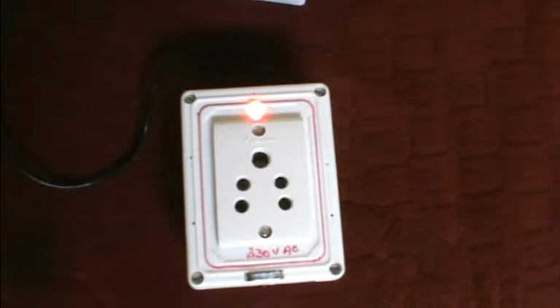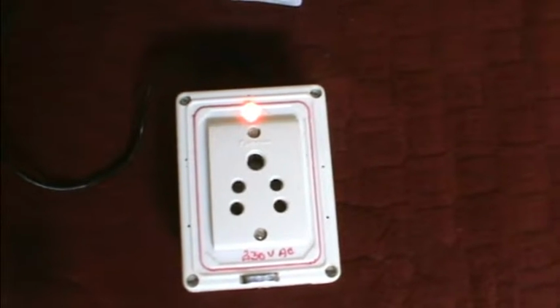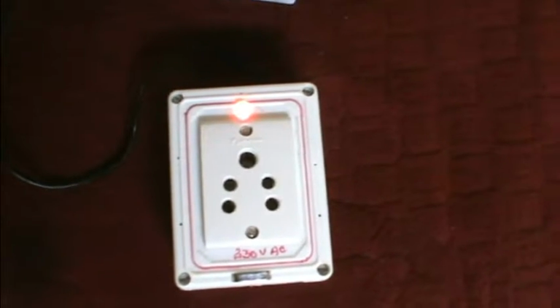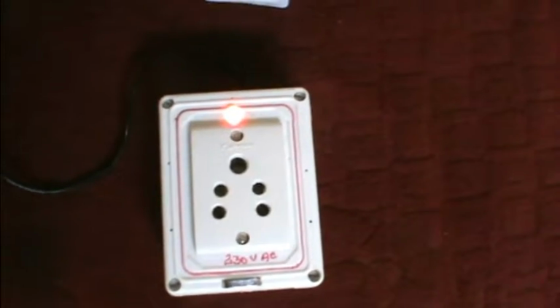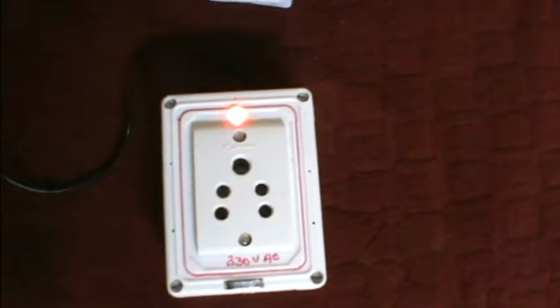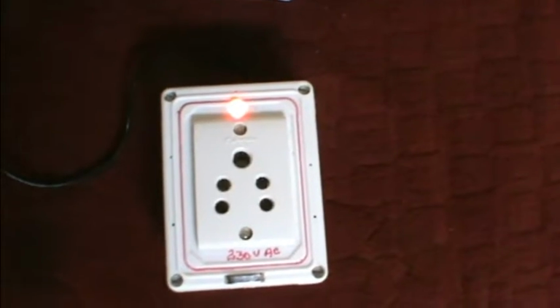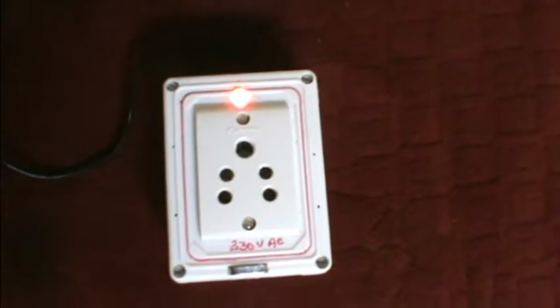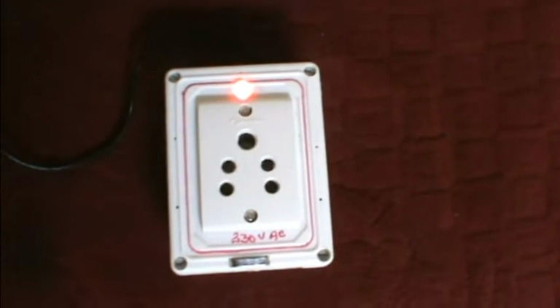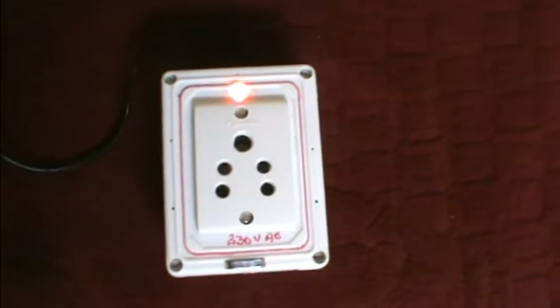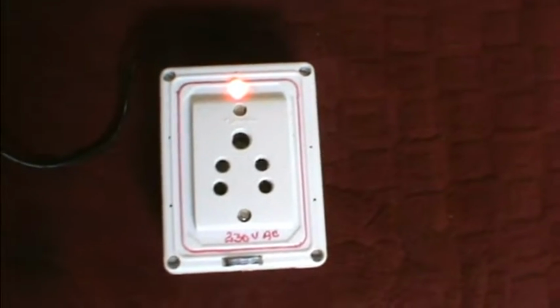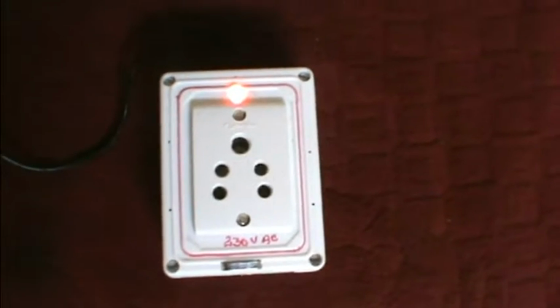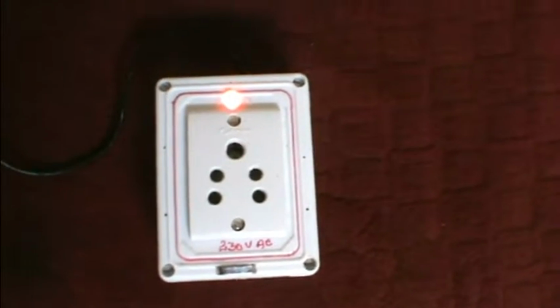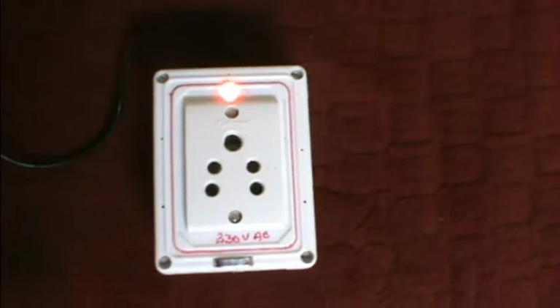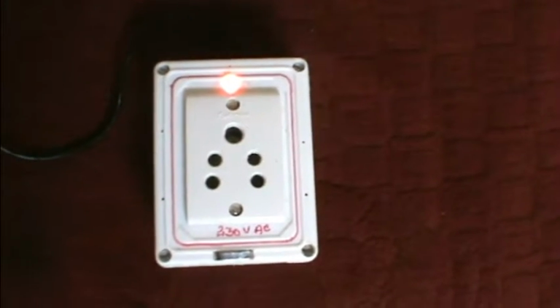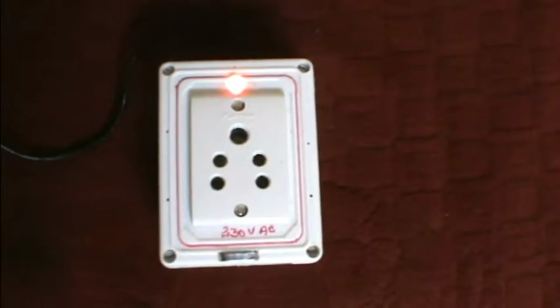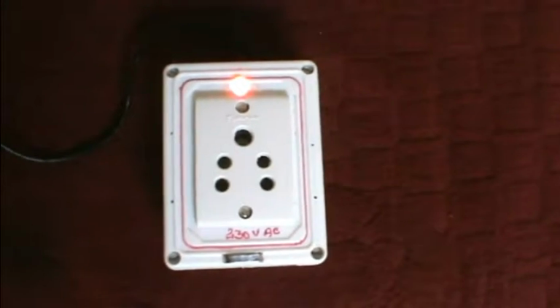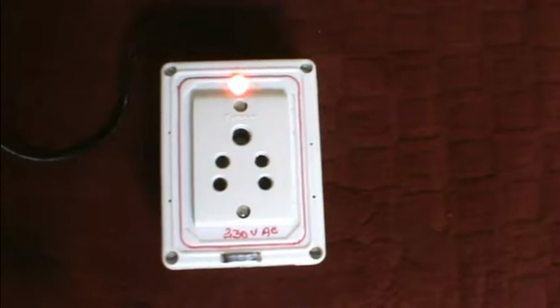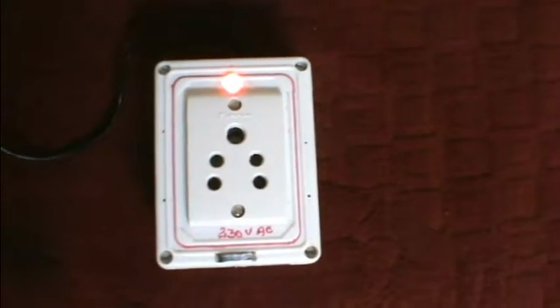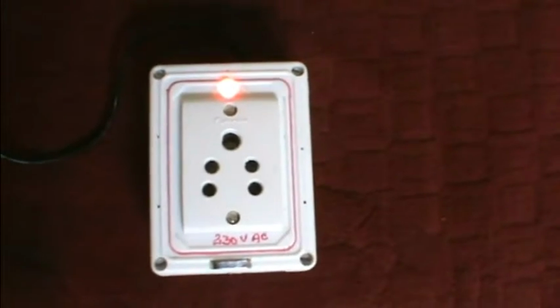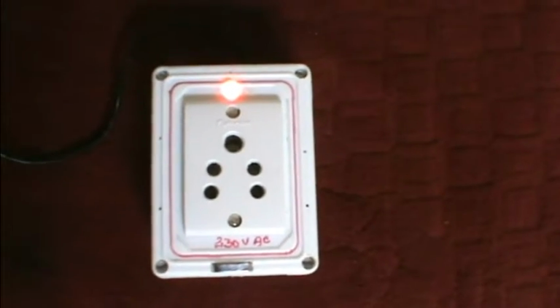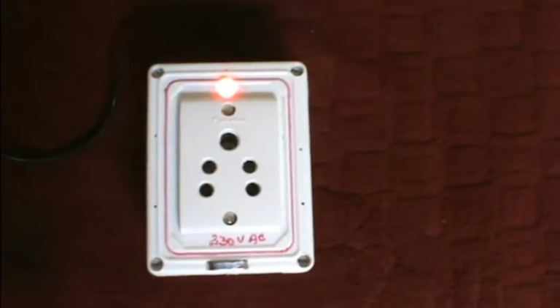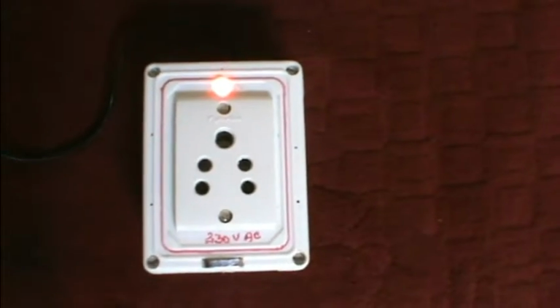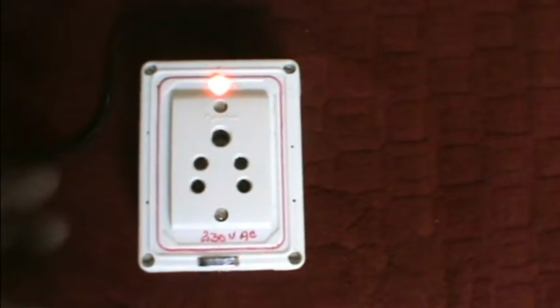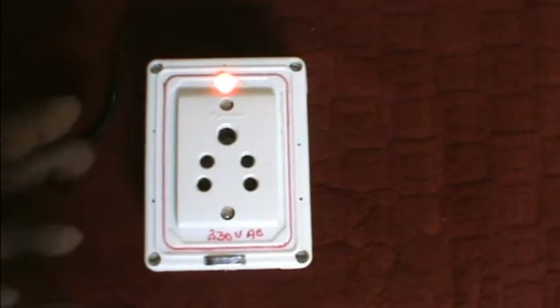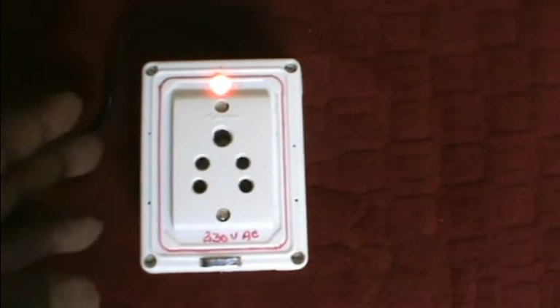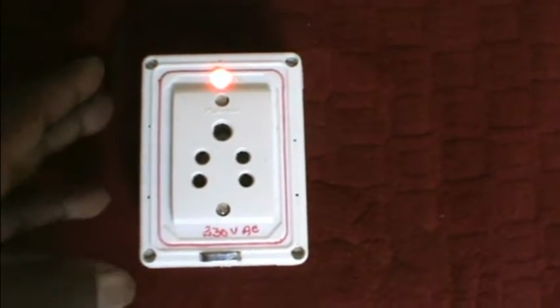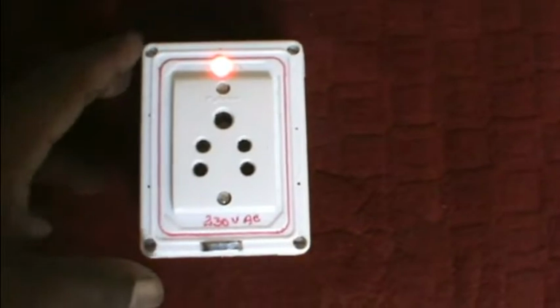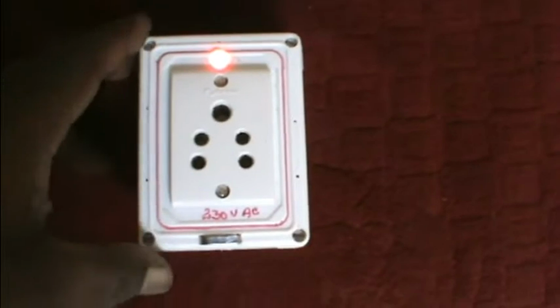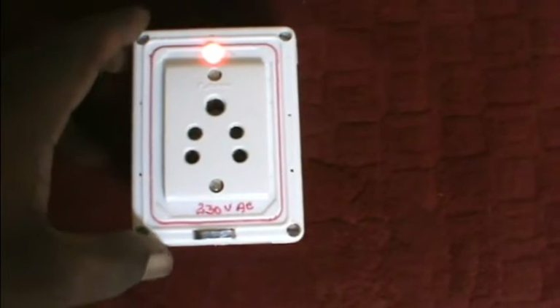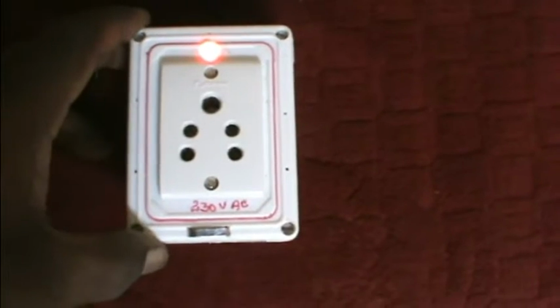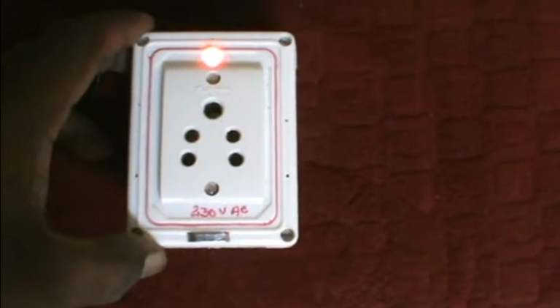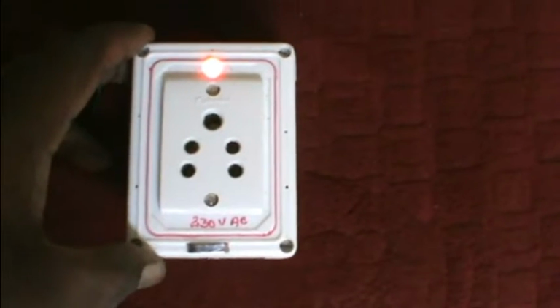Let's connect with a LED. You can use 500 watts.